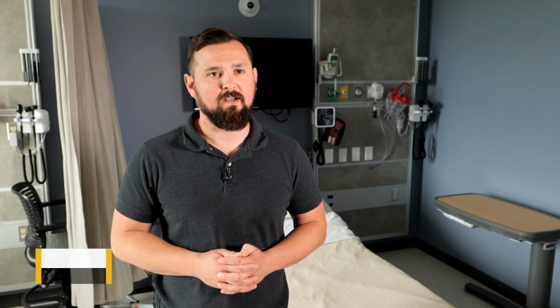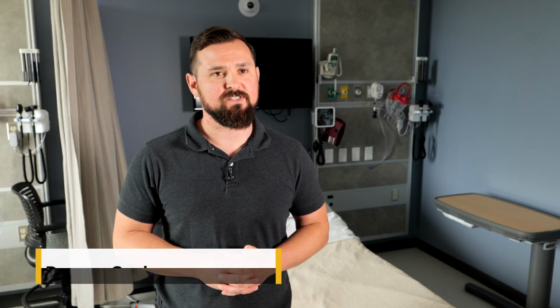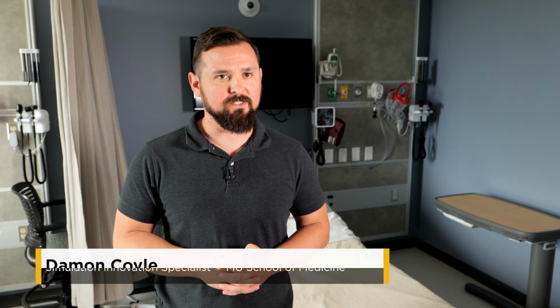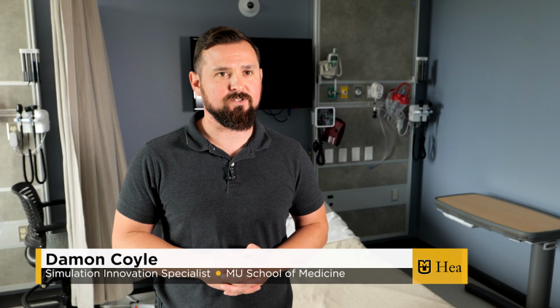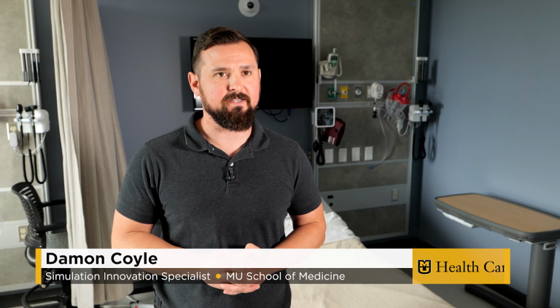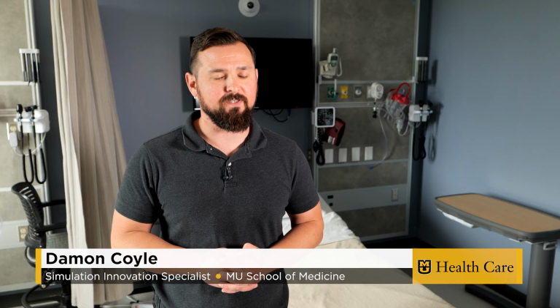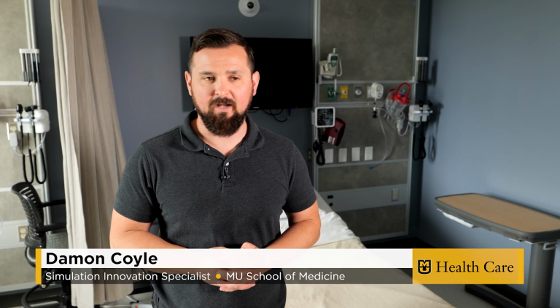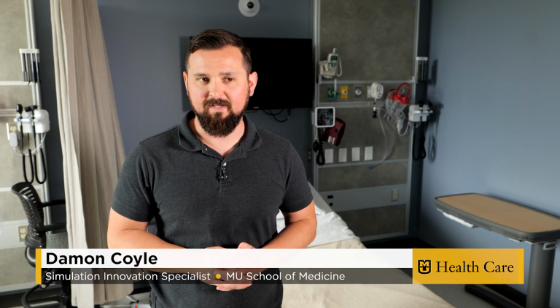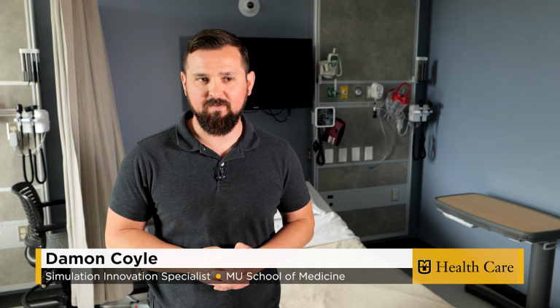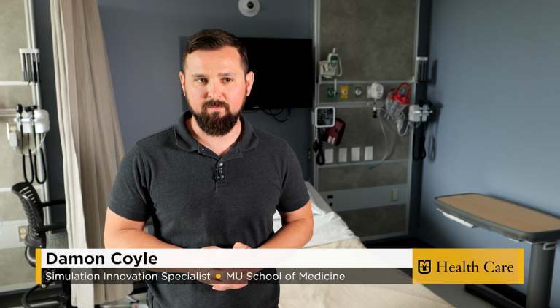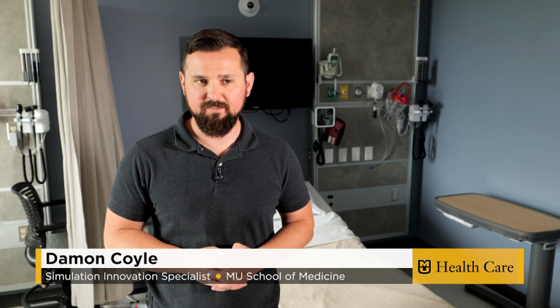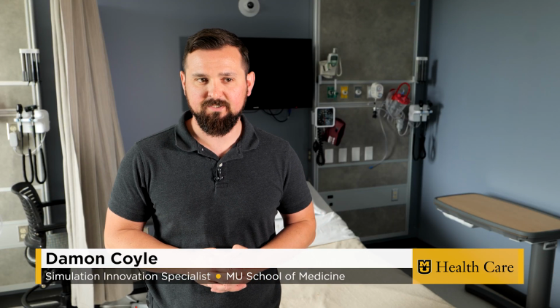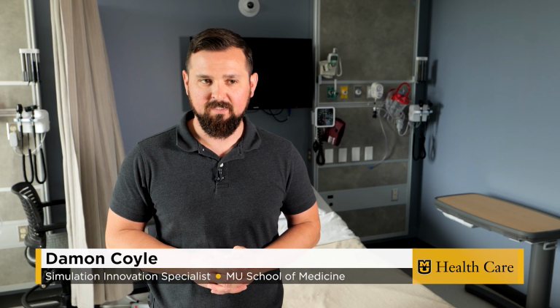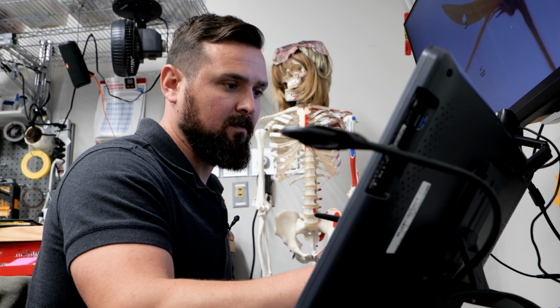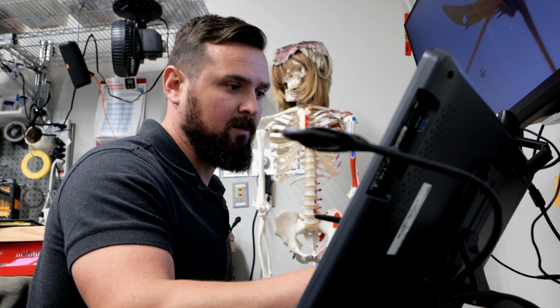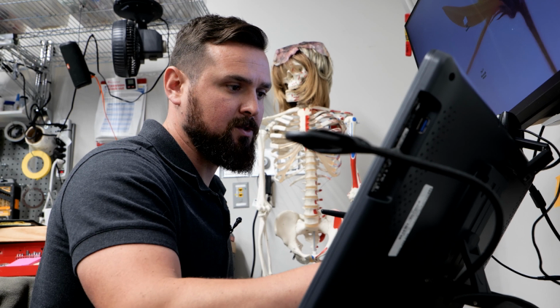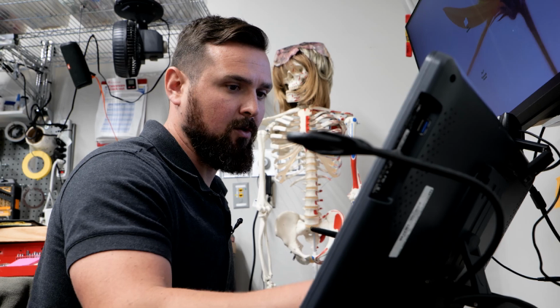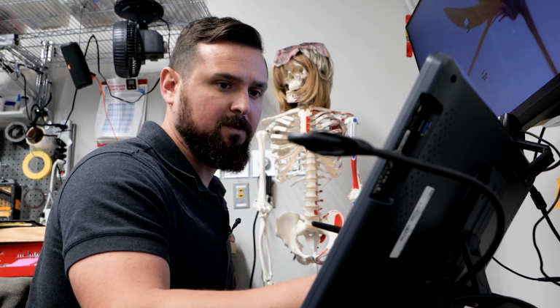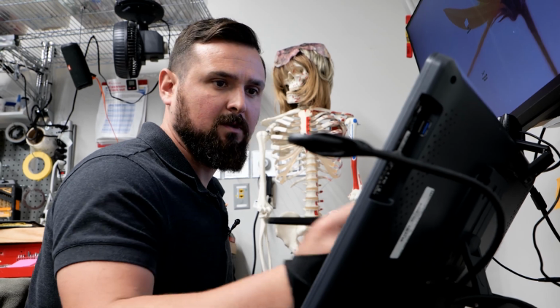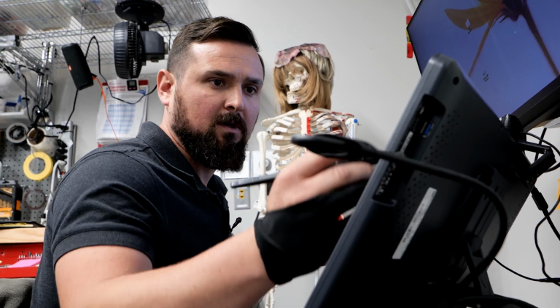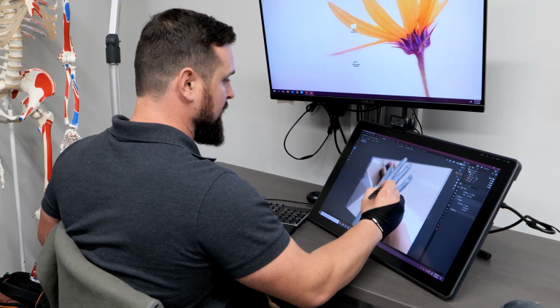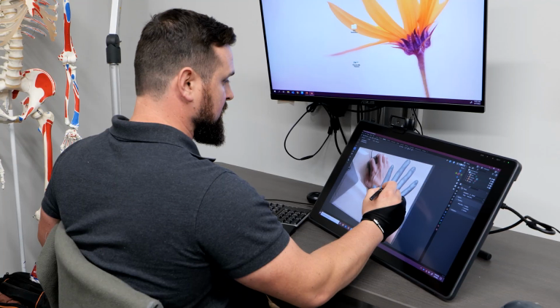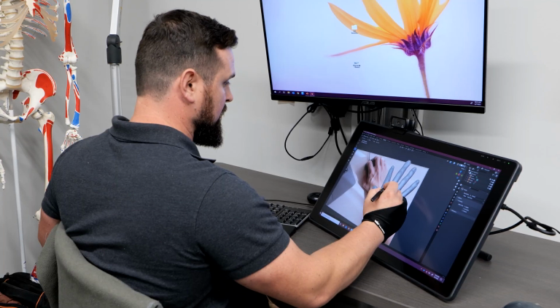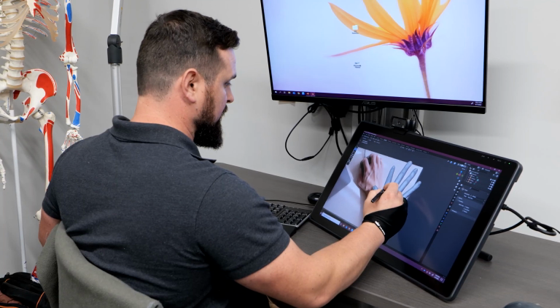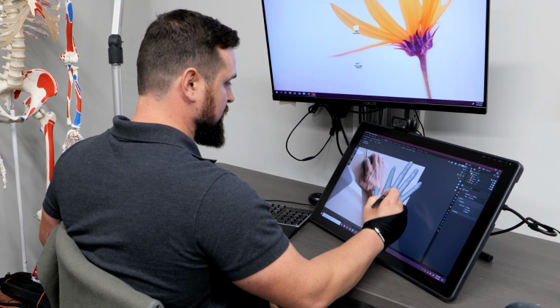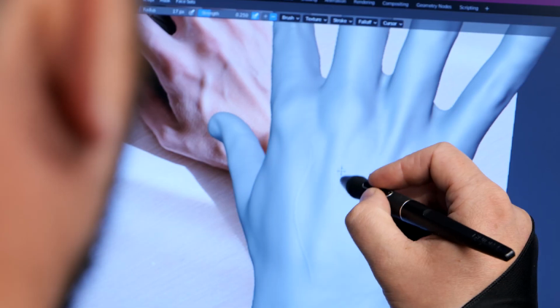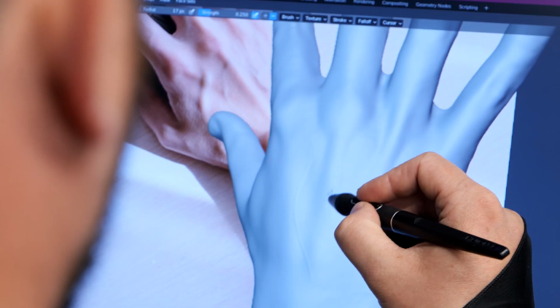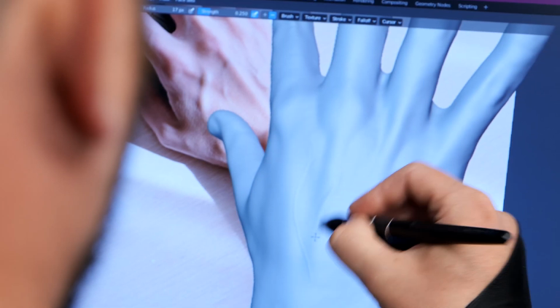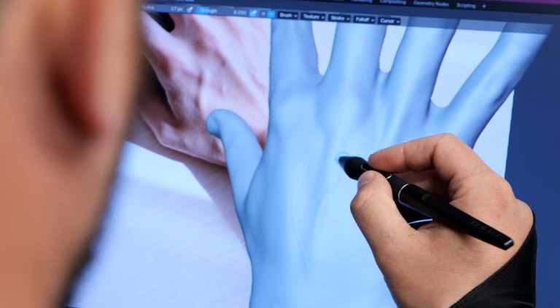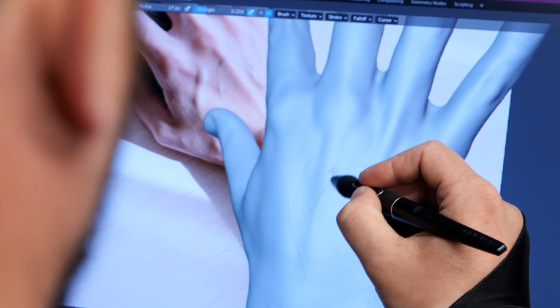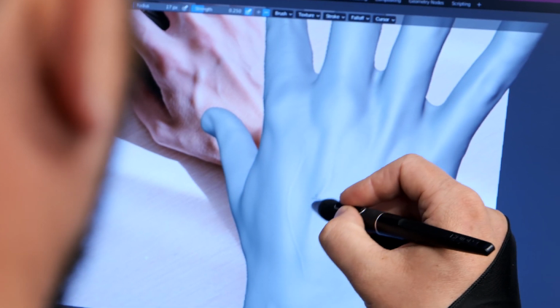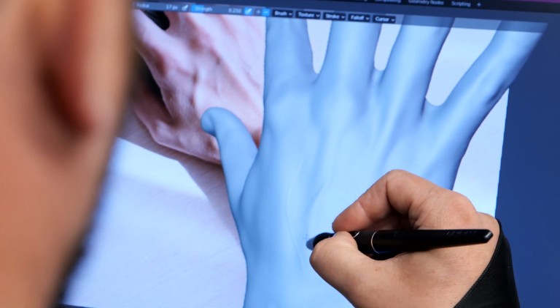I'm still trying to figure out that elevator pitch. Damon is part engineer, part medical expert, and part artist.